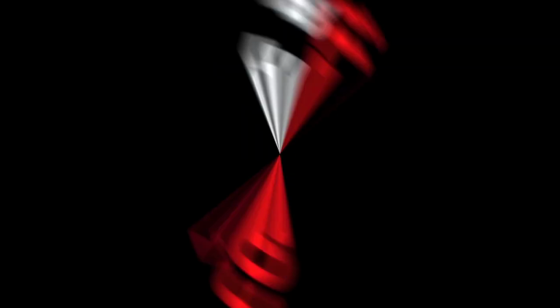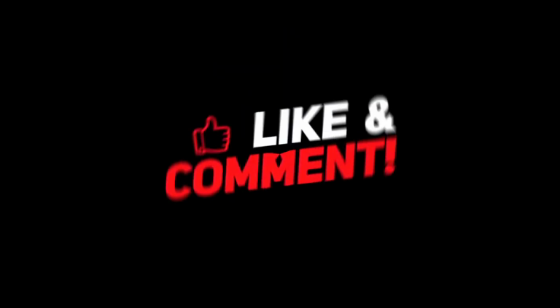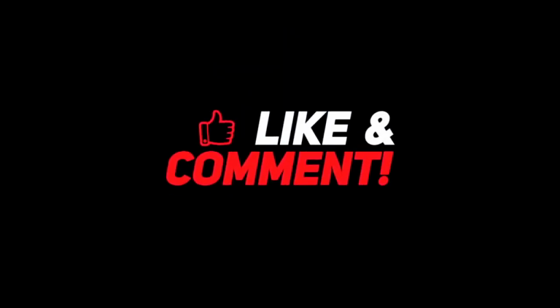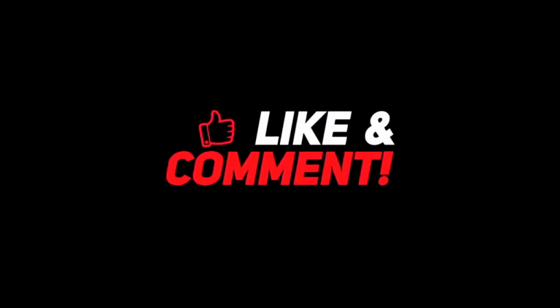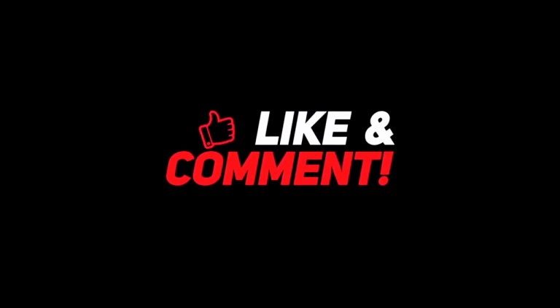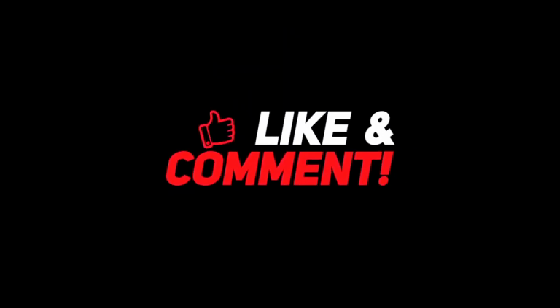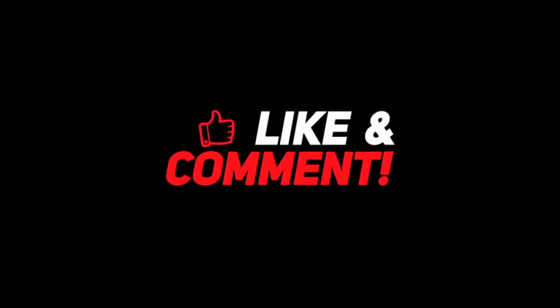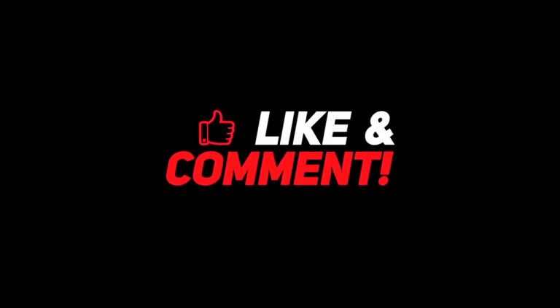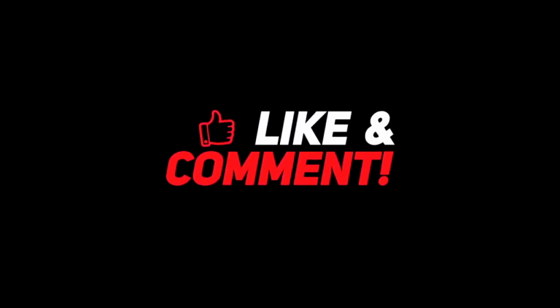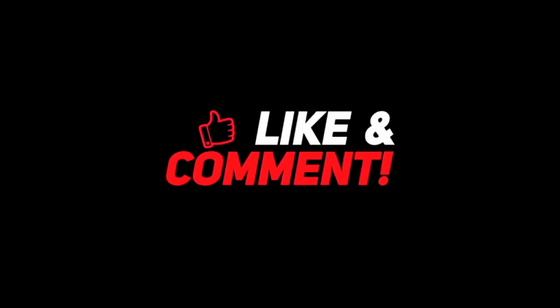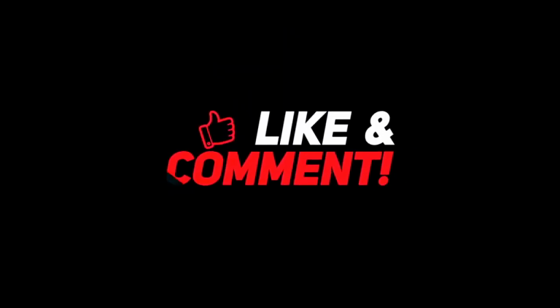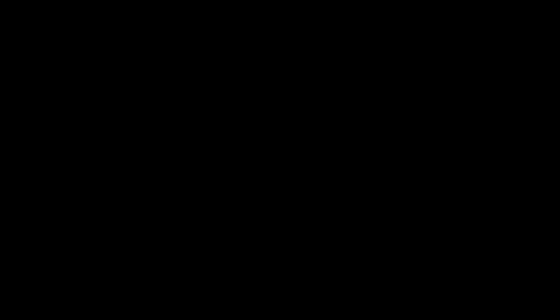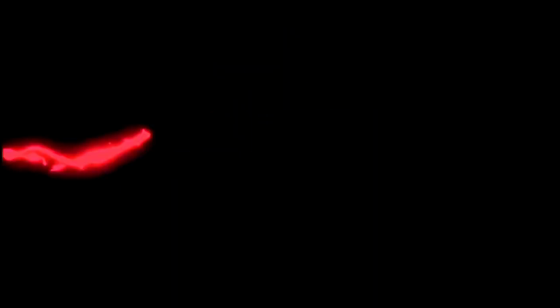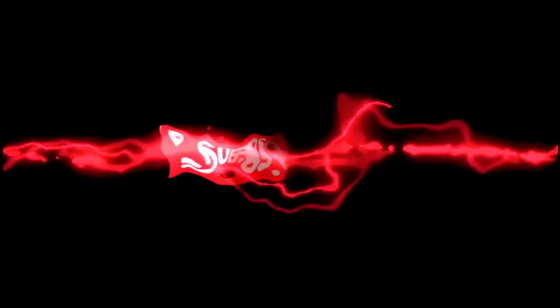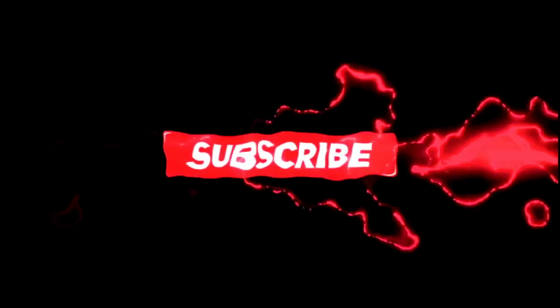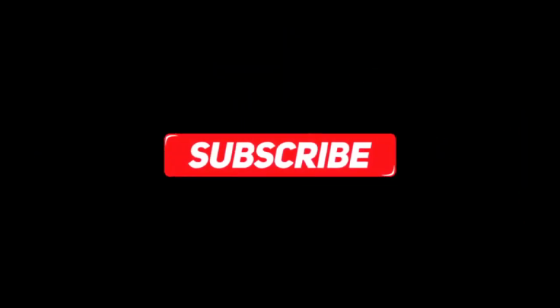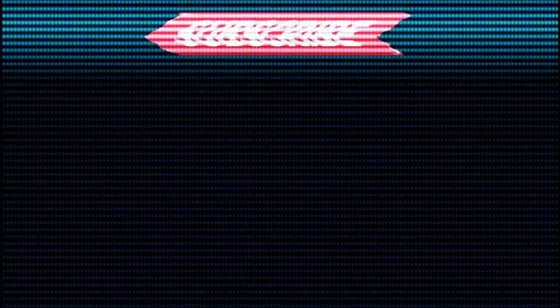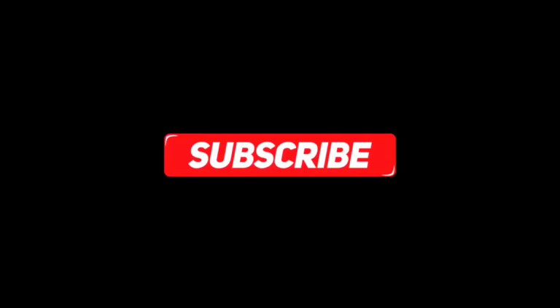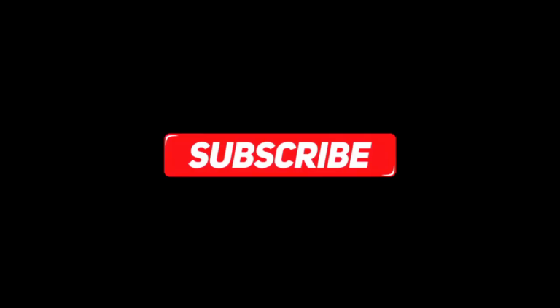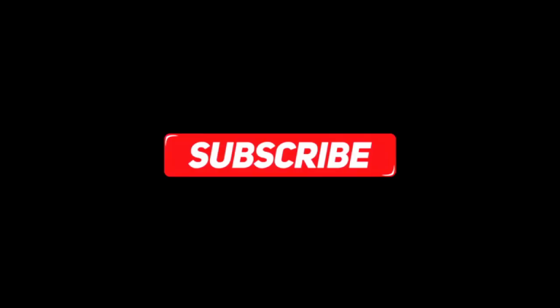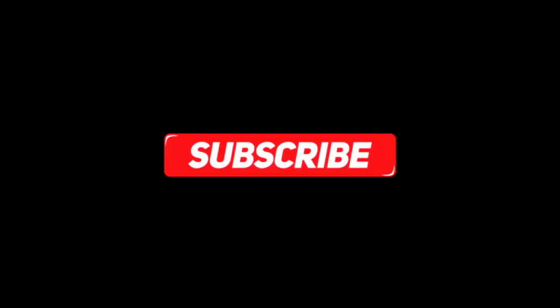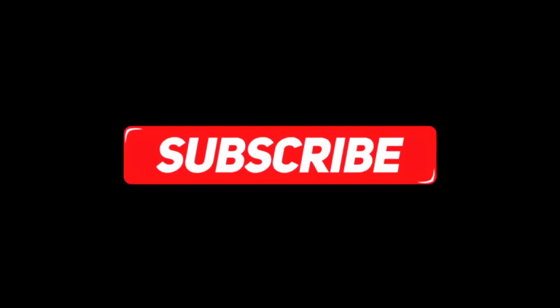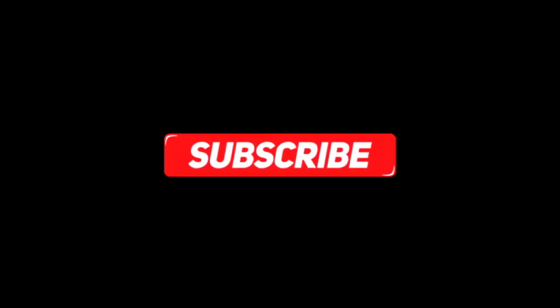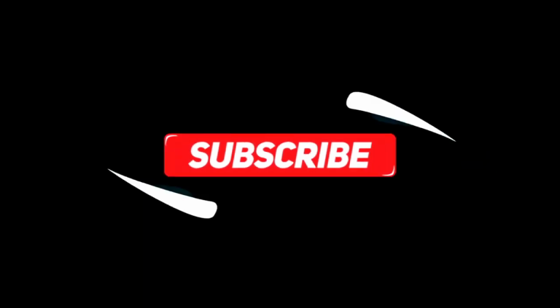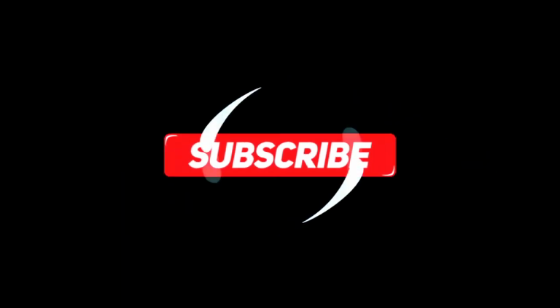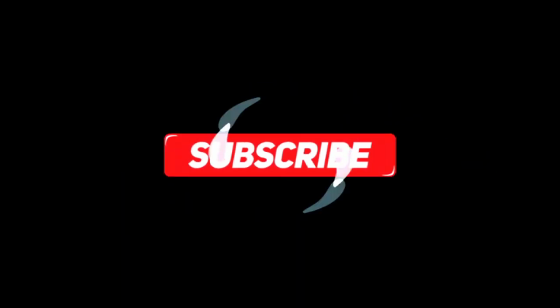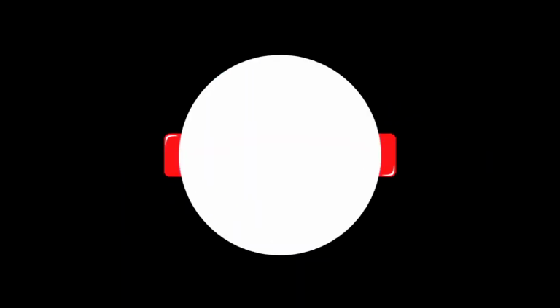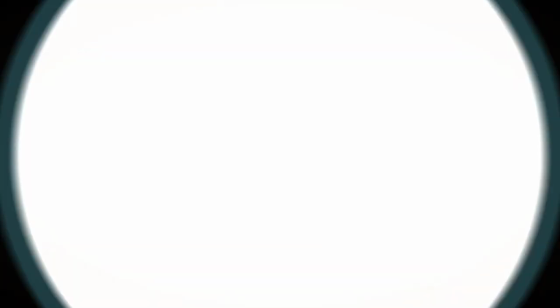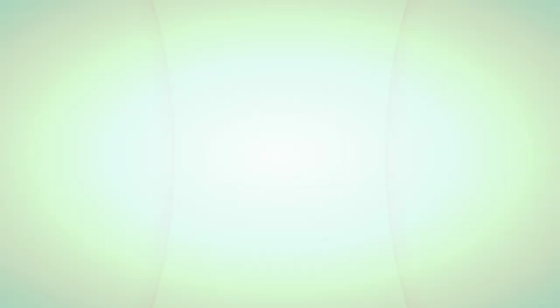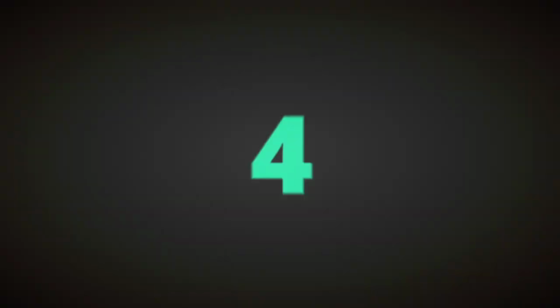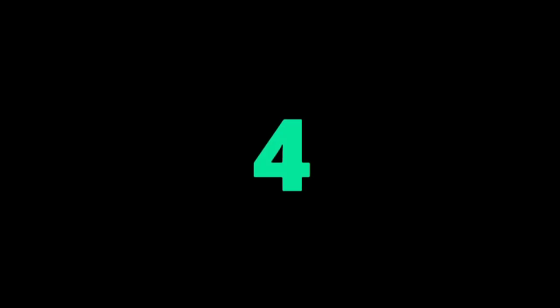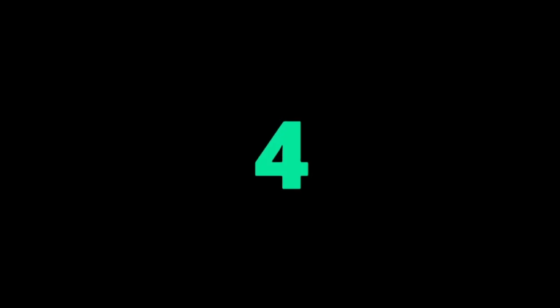Before we start, click the like and subscribe button if you want more tech-related content like this. Now let's go to the list.